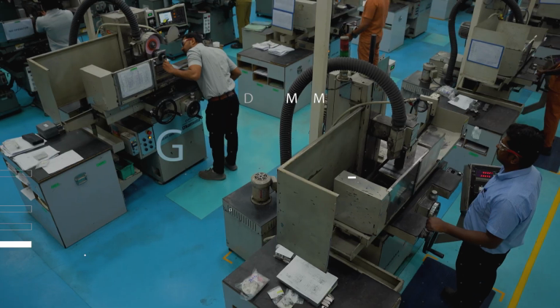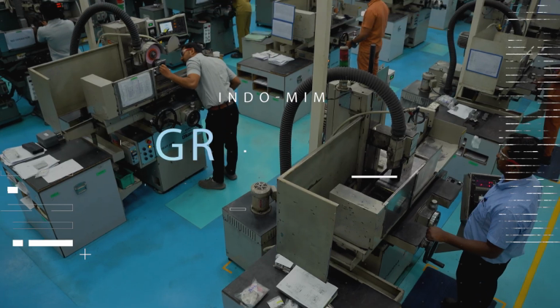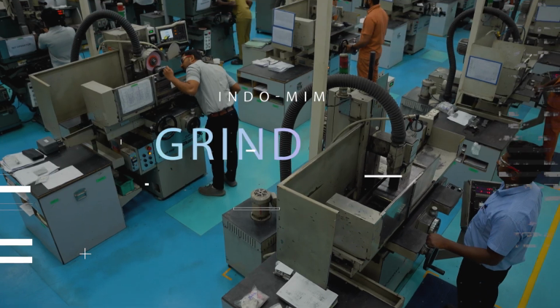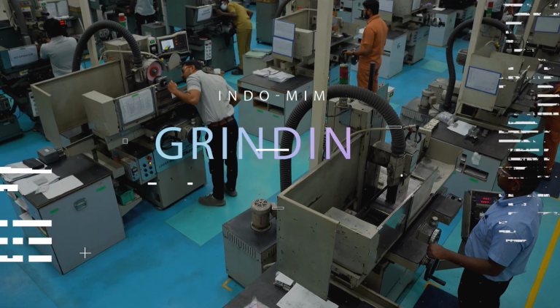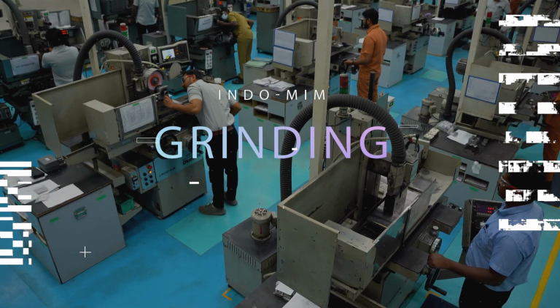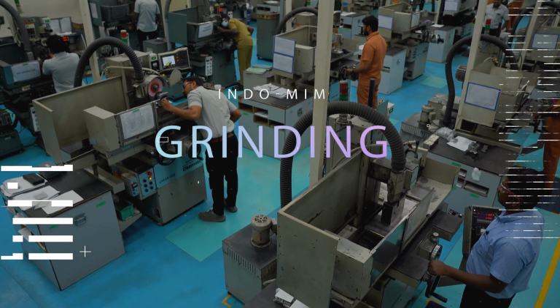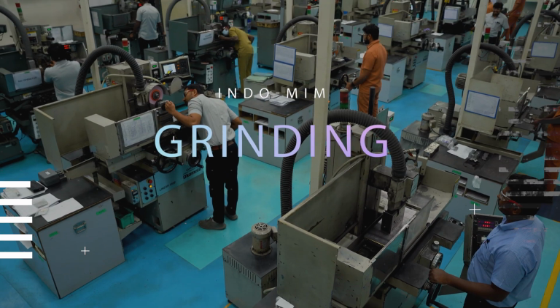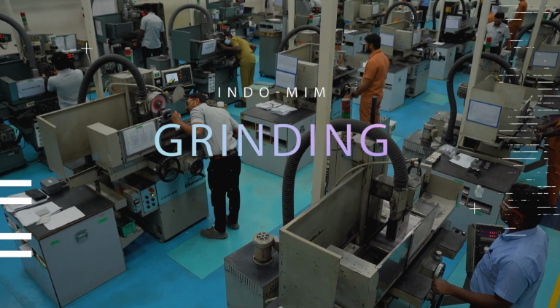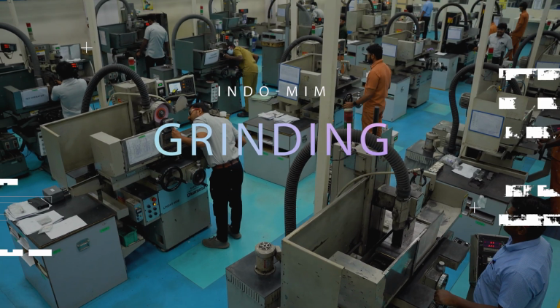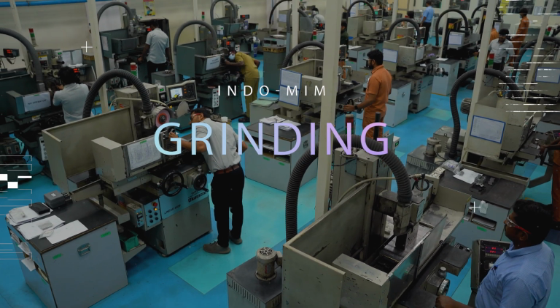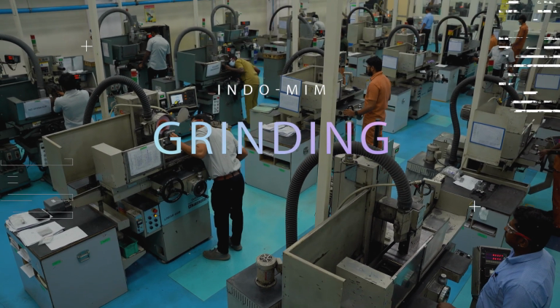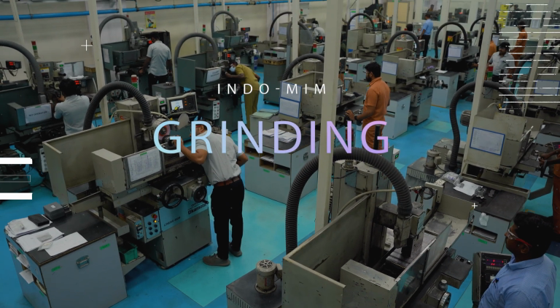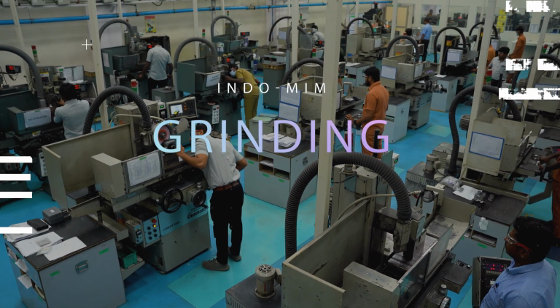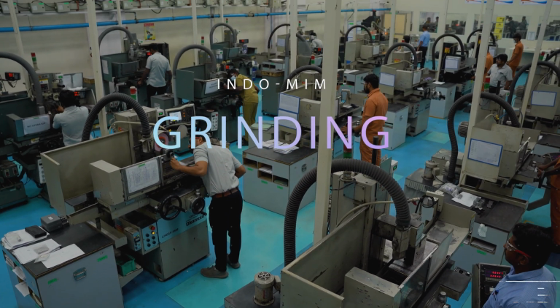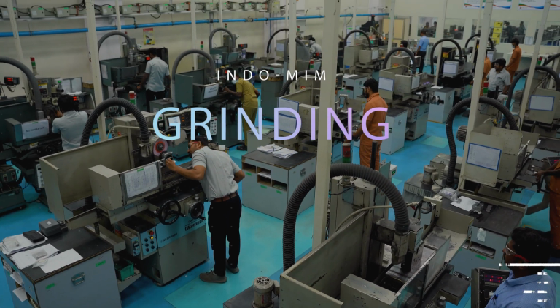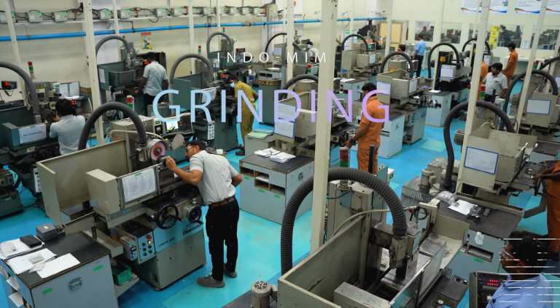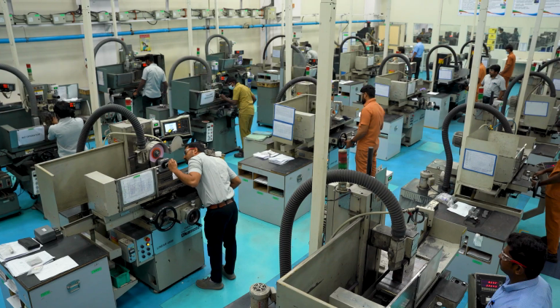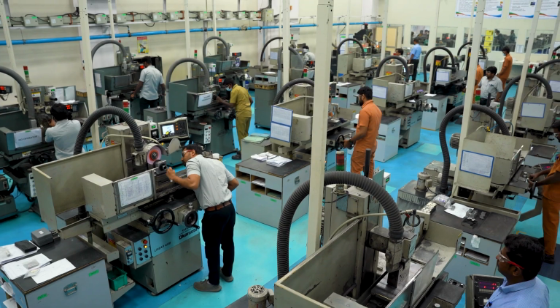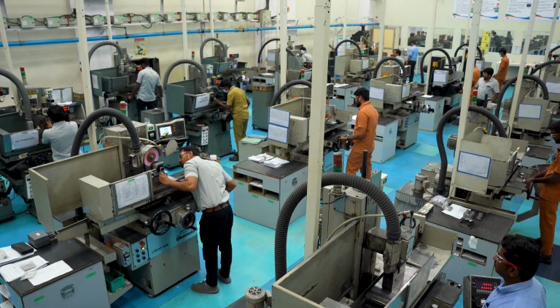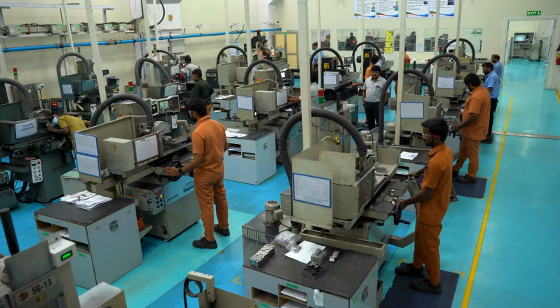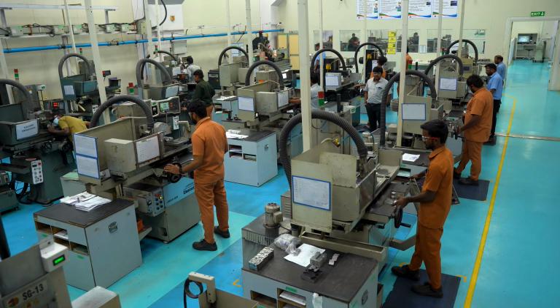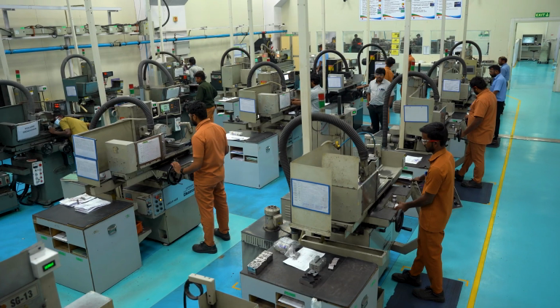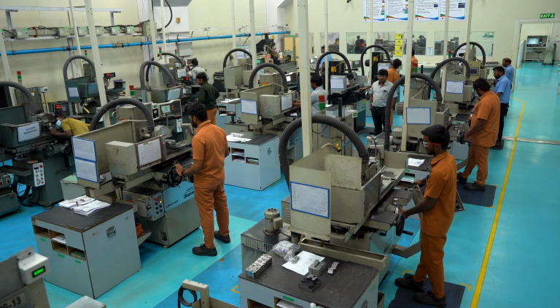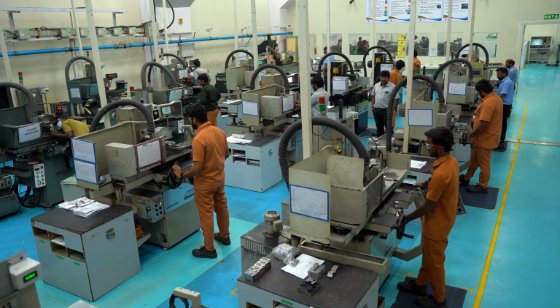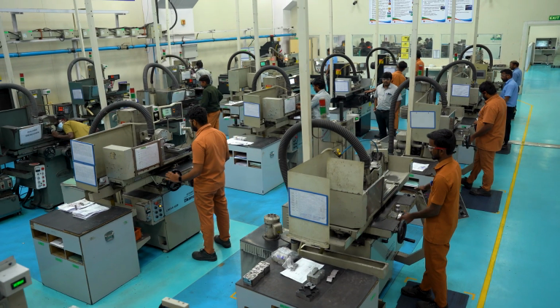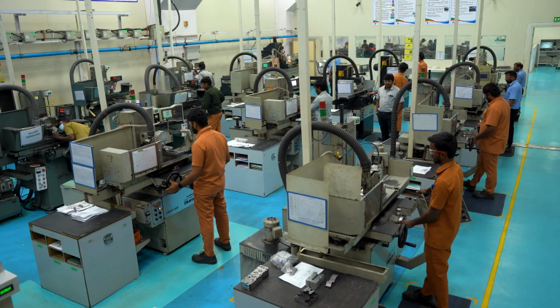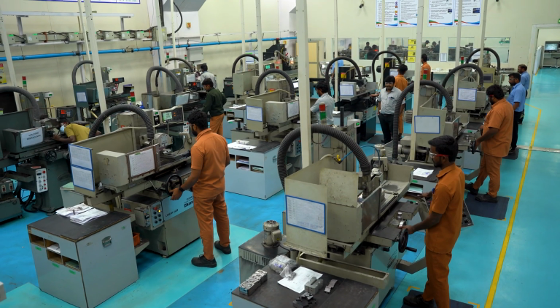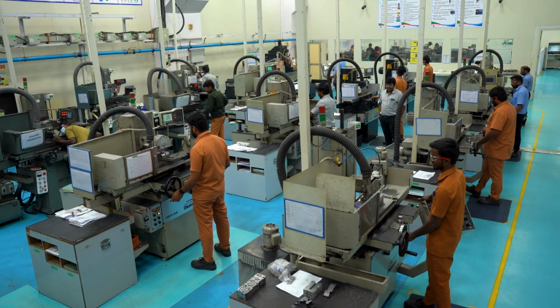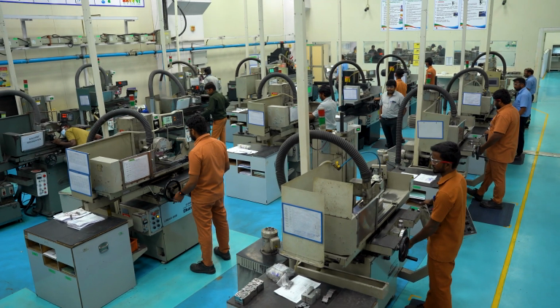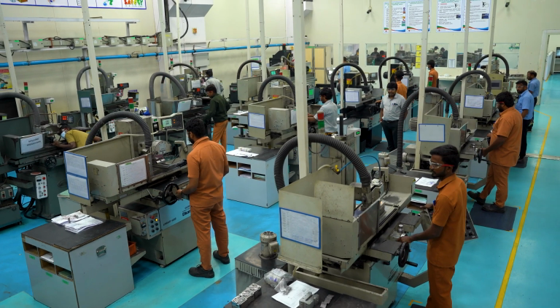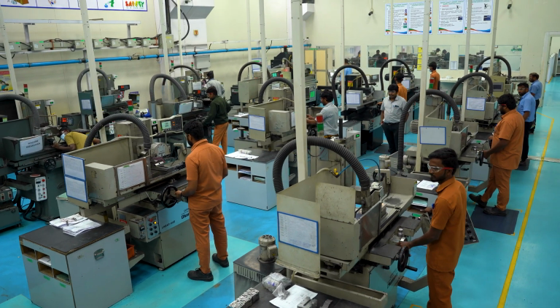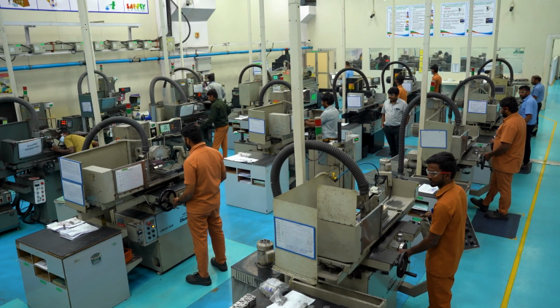In our dedicated grinding shop, we guarantee maximum precision and zero errors.